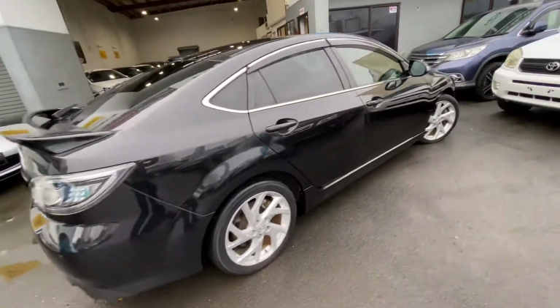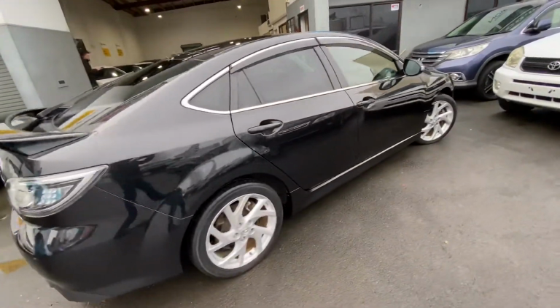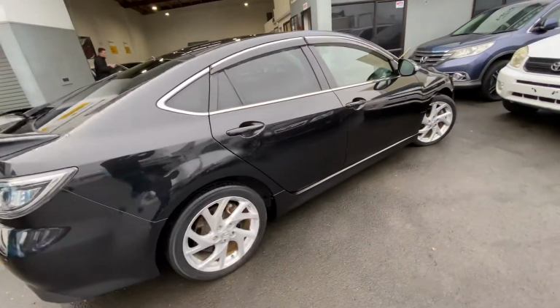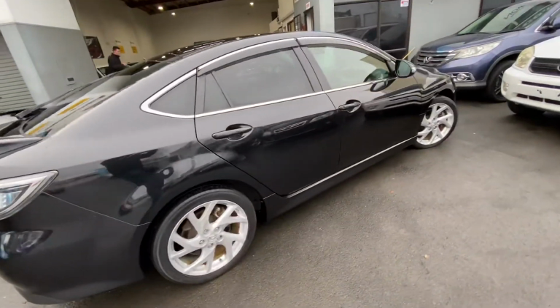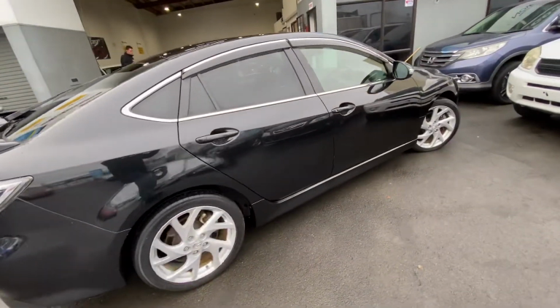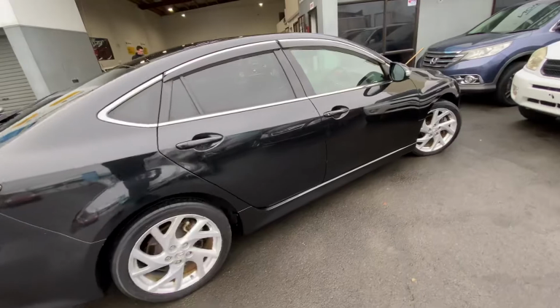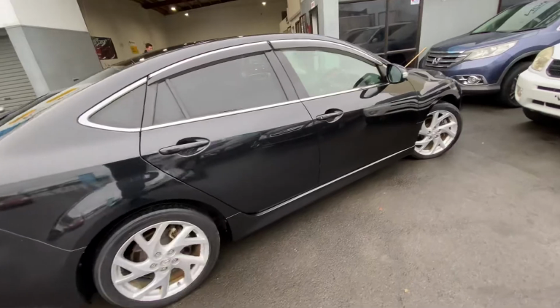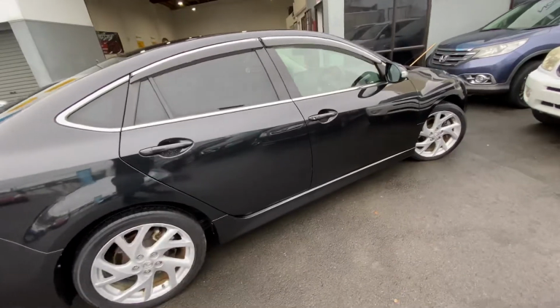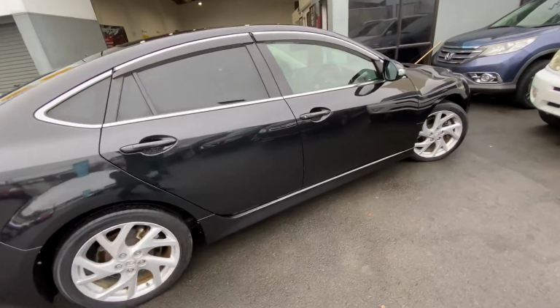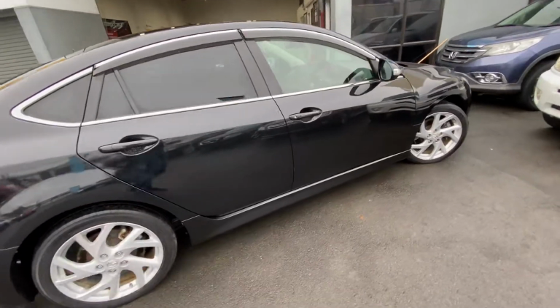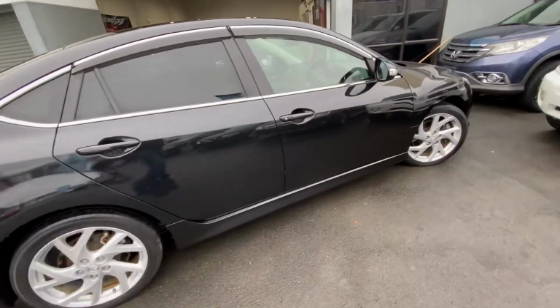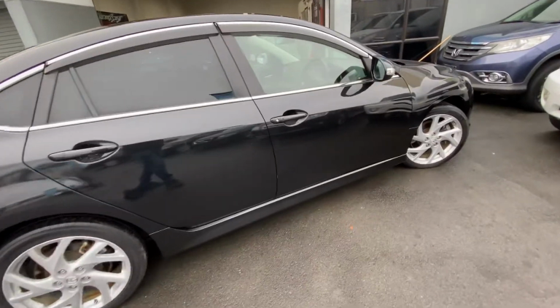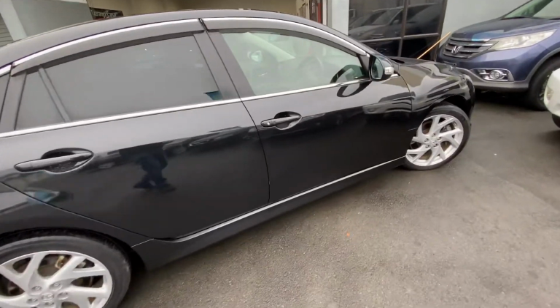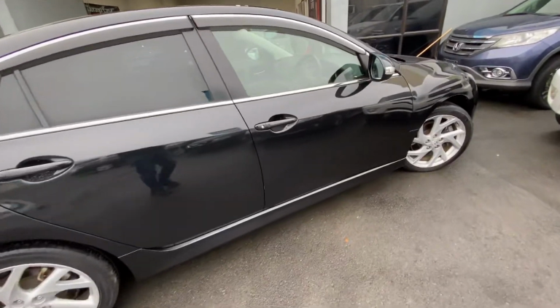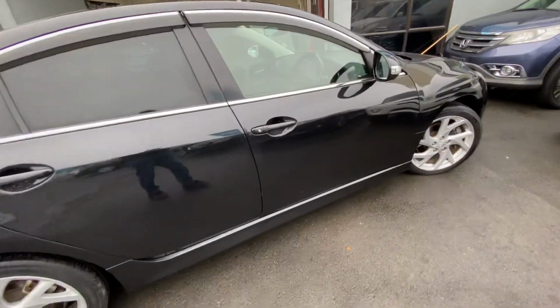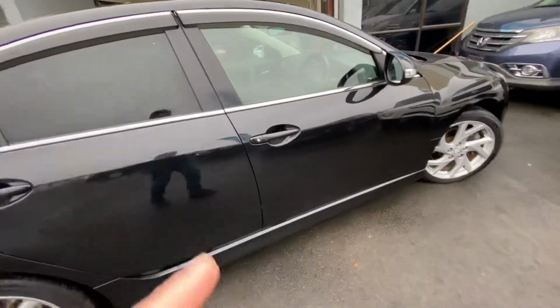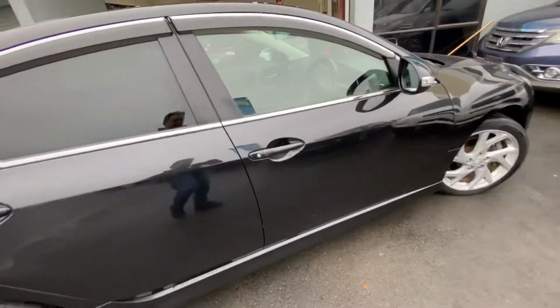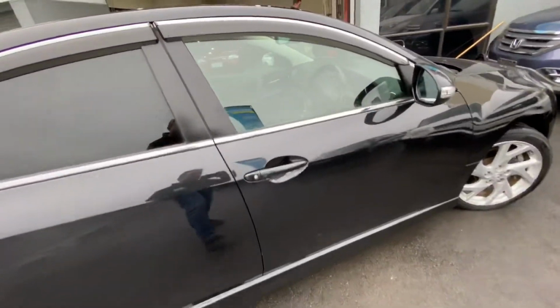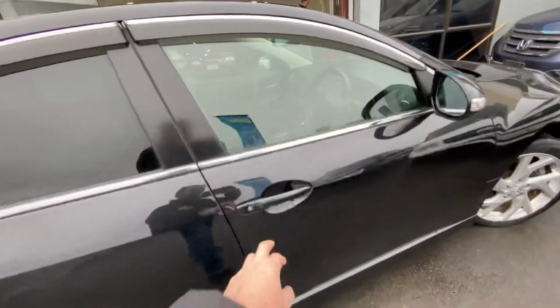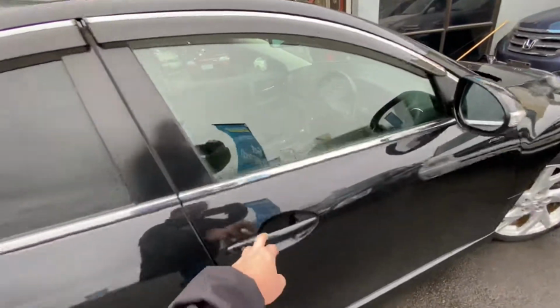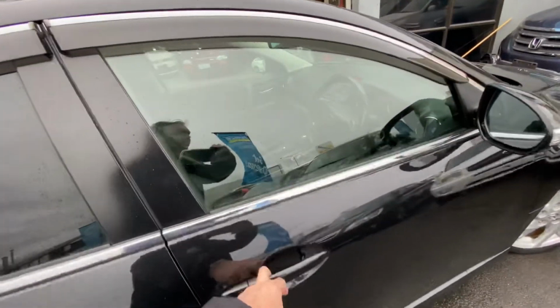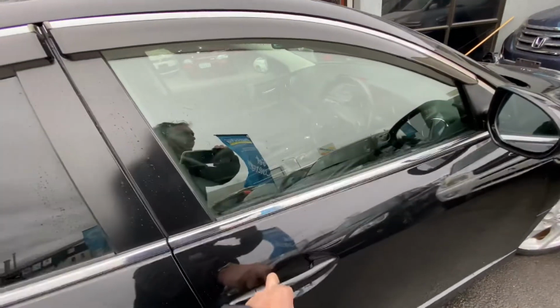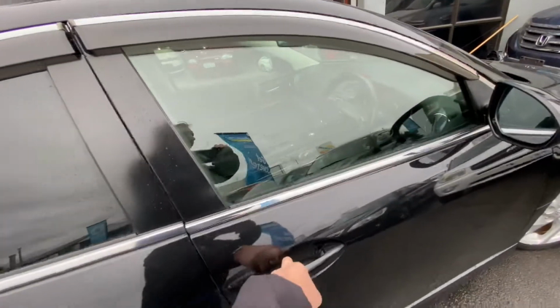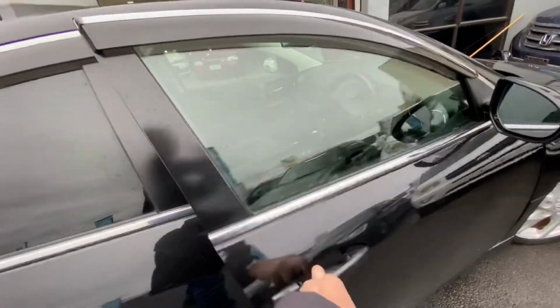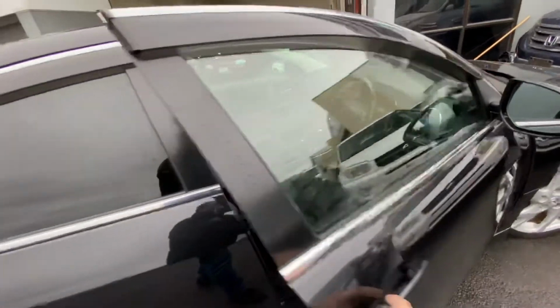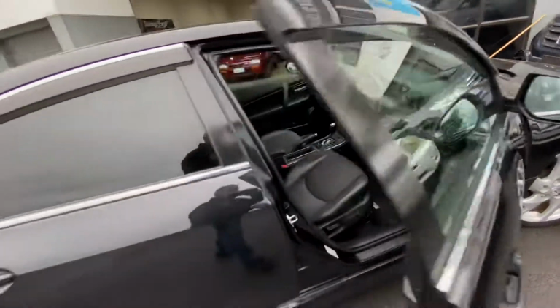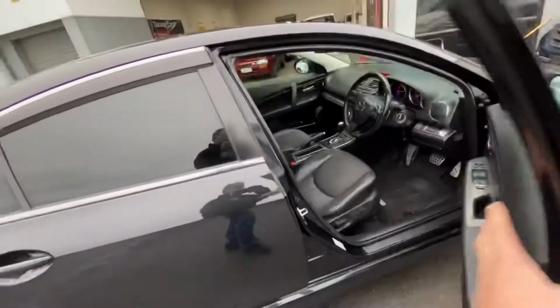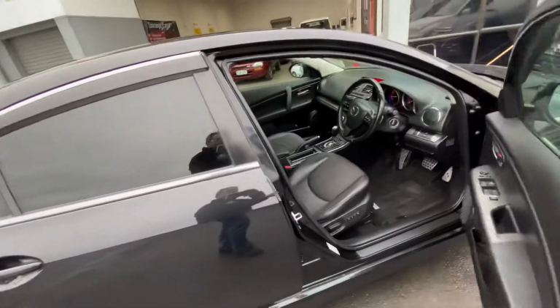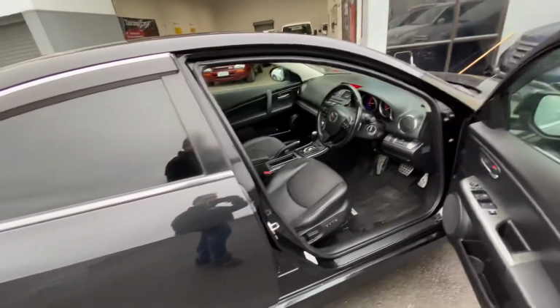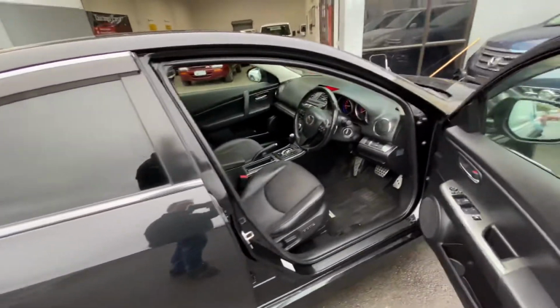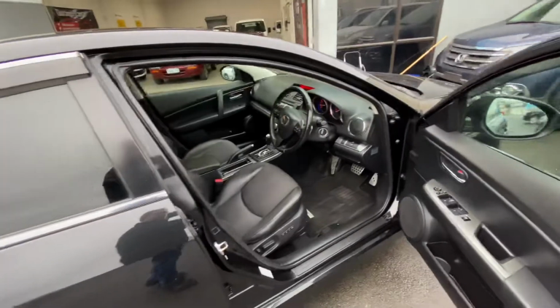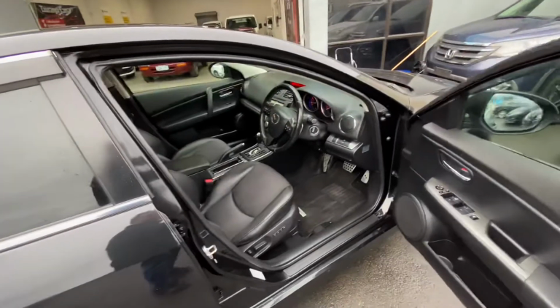The Z model has the bigger alloy wheels, obviously body kit and rear spoiler.